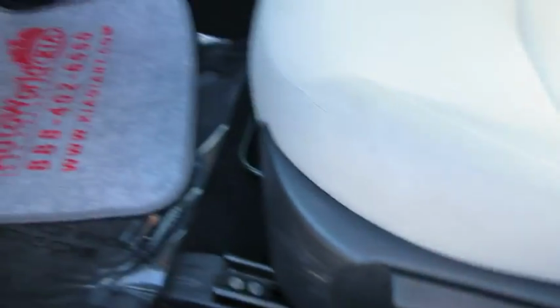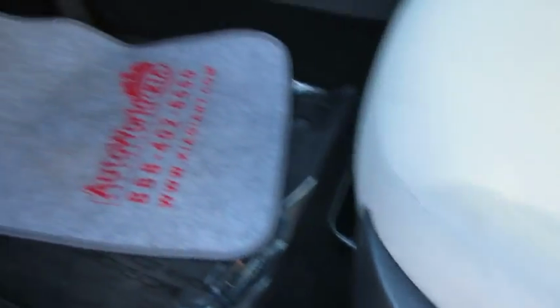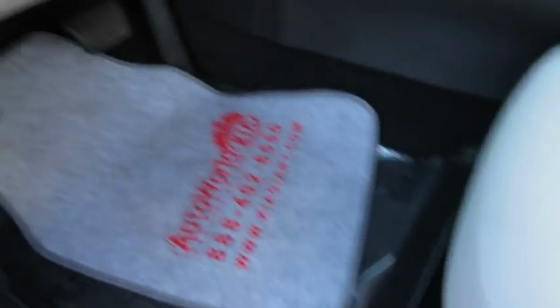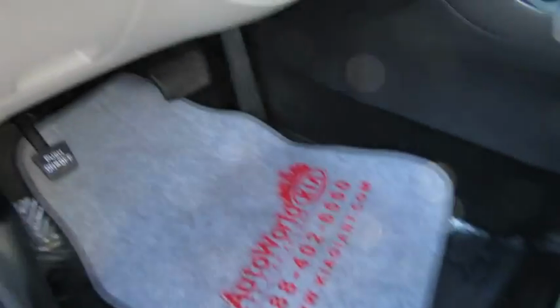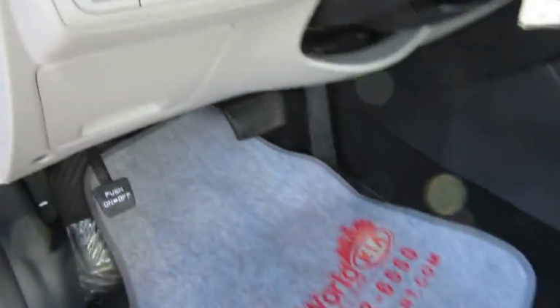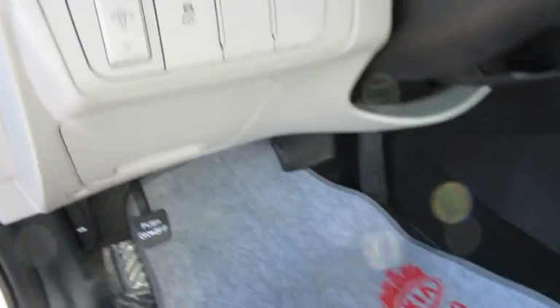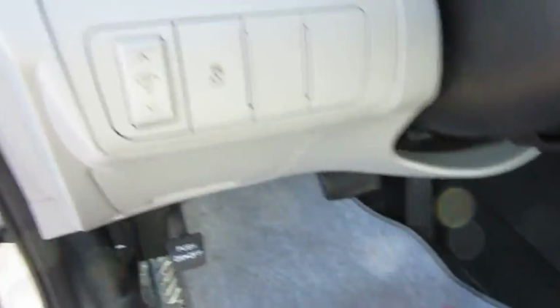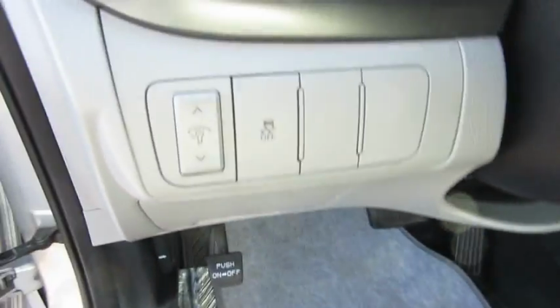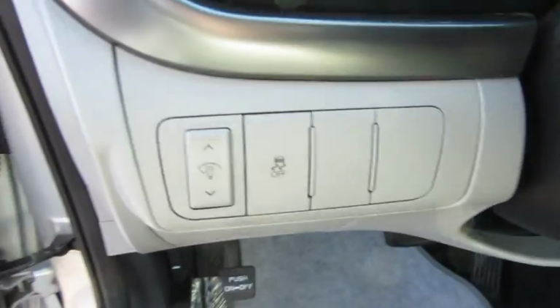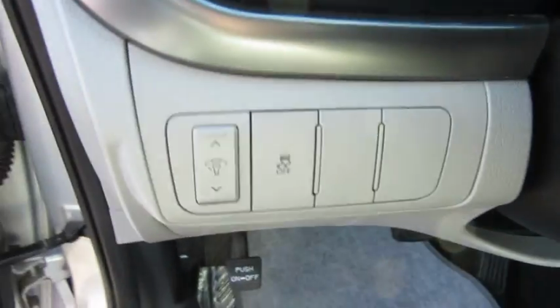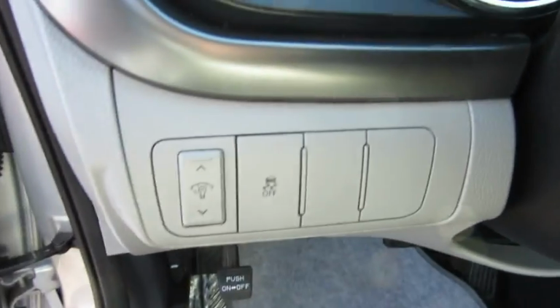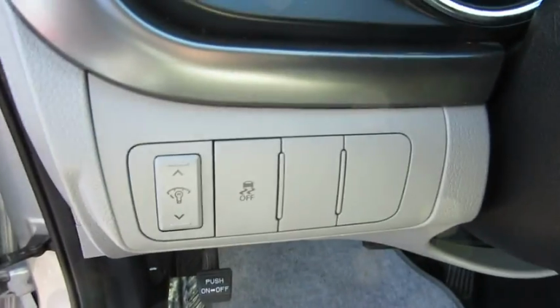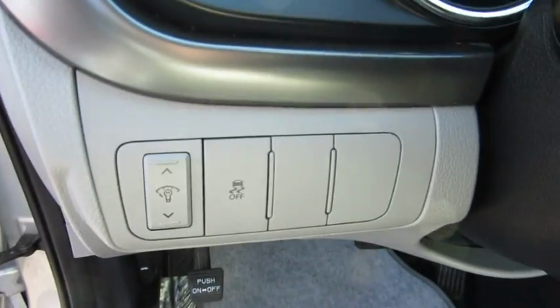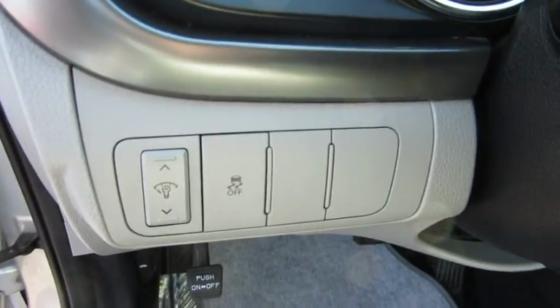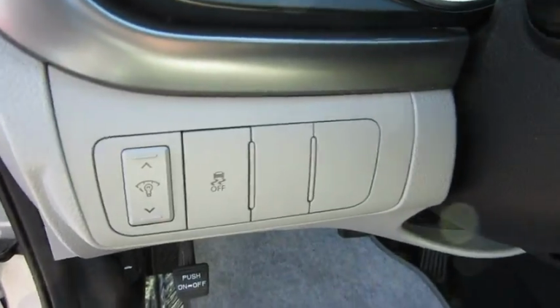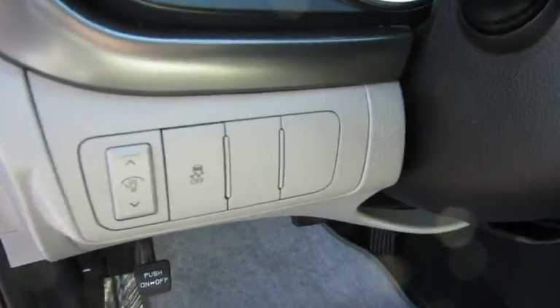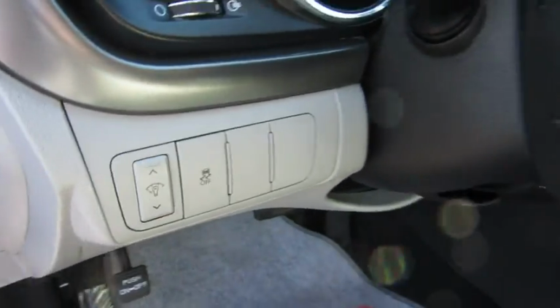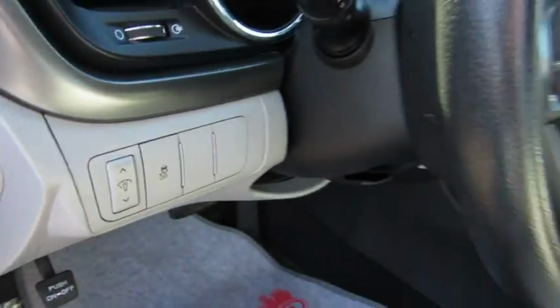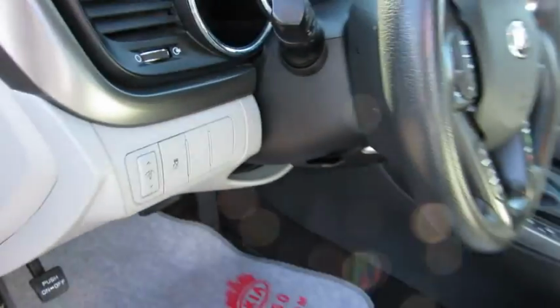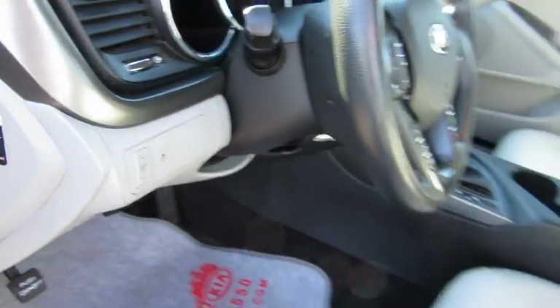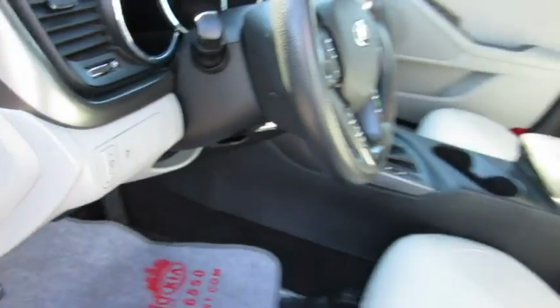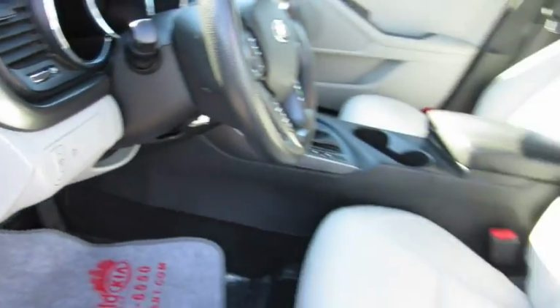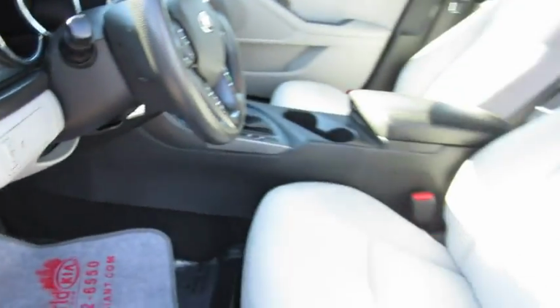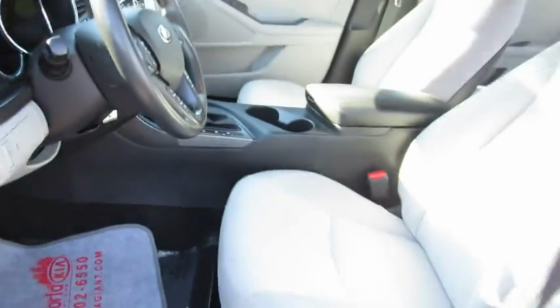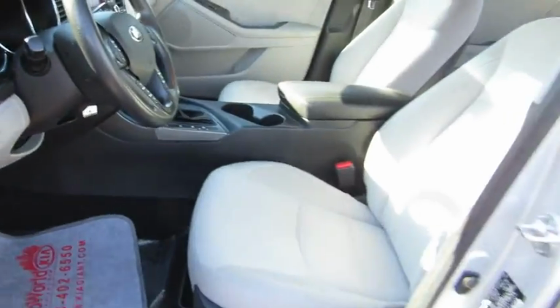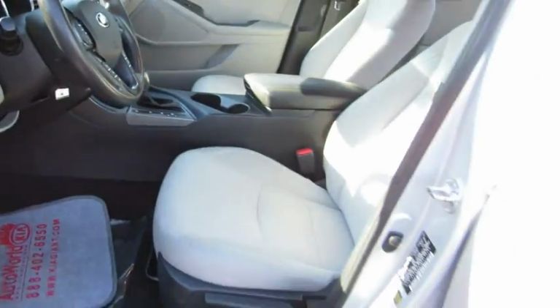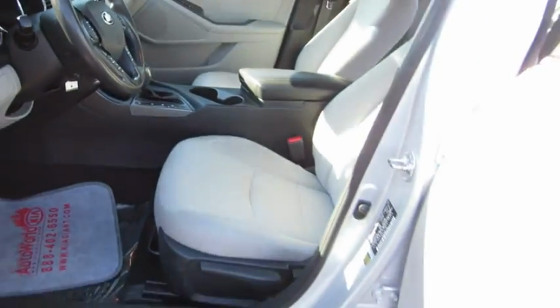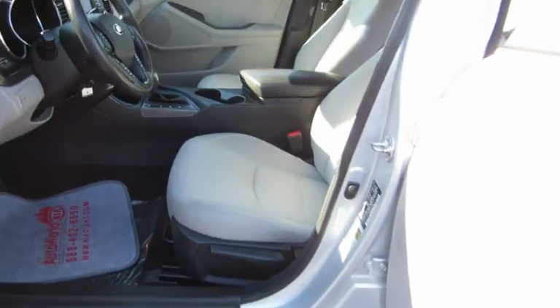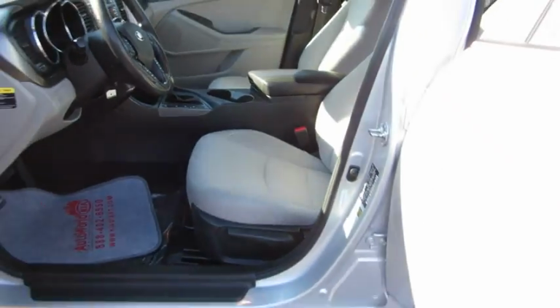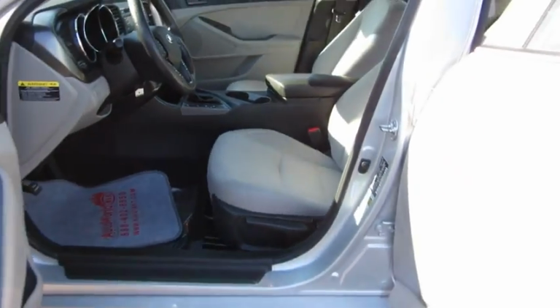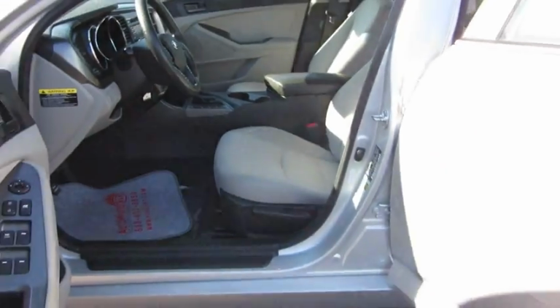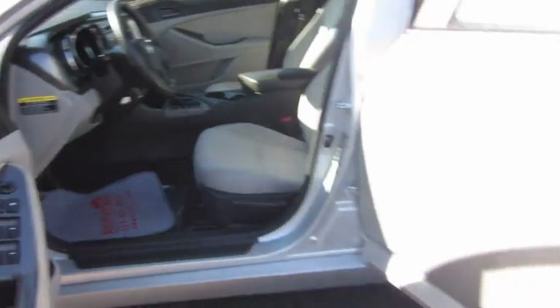Searching for a dependable vehicle that looks great, too? You found it, so stop in today. We'll see you here soon.